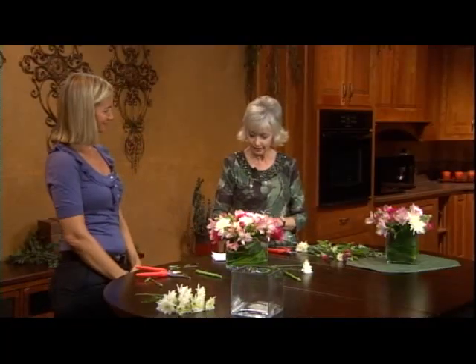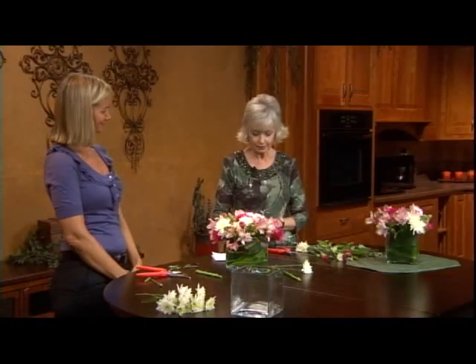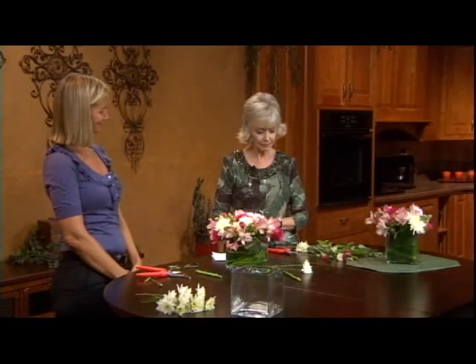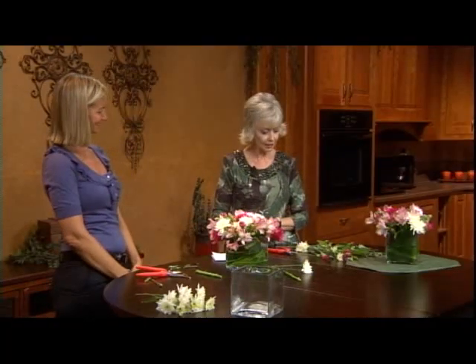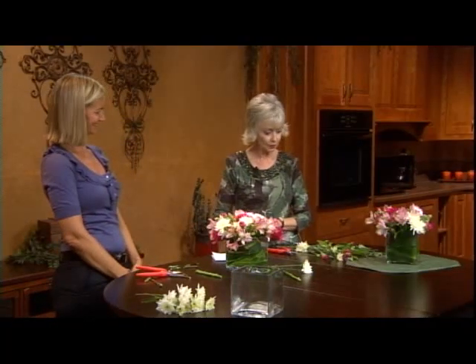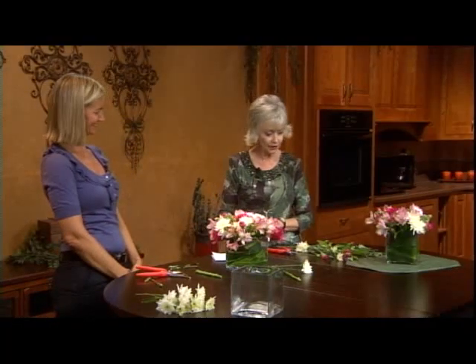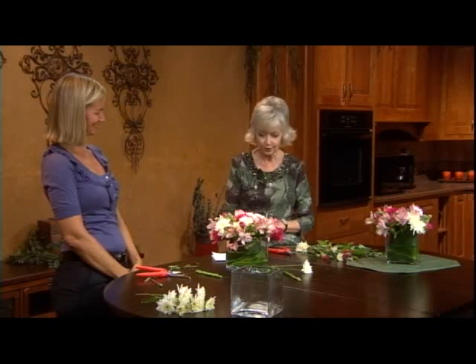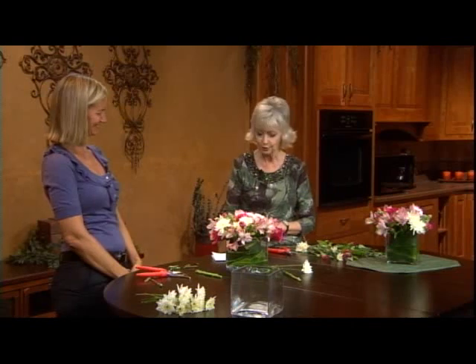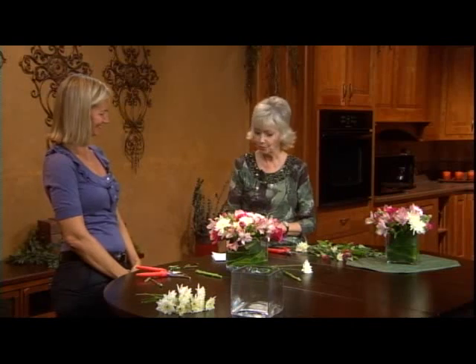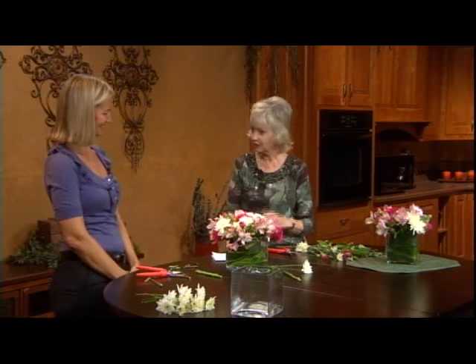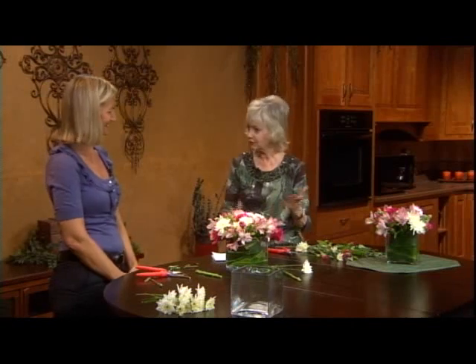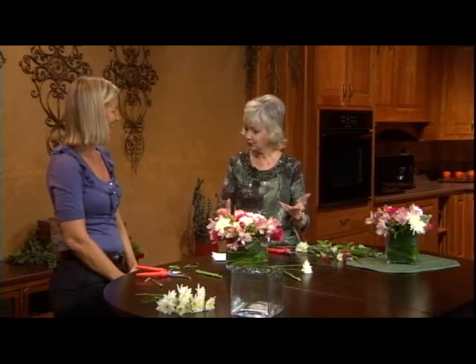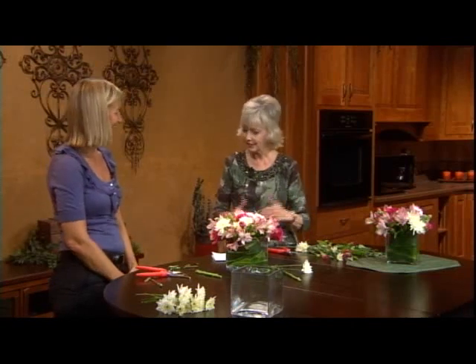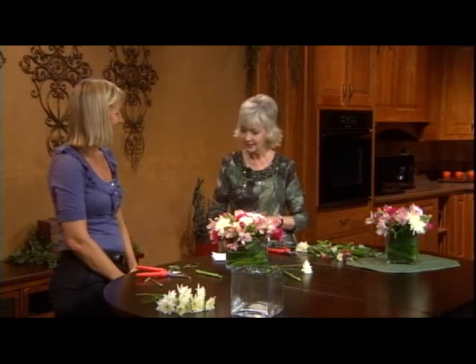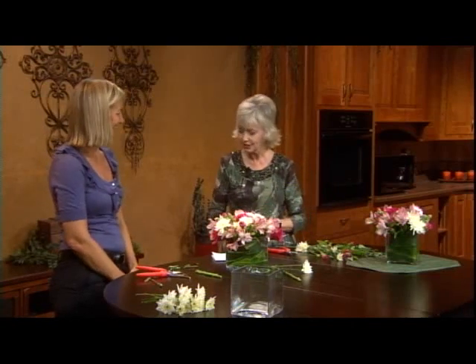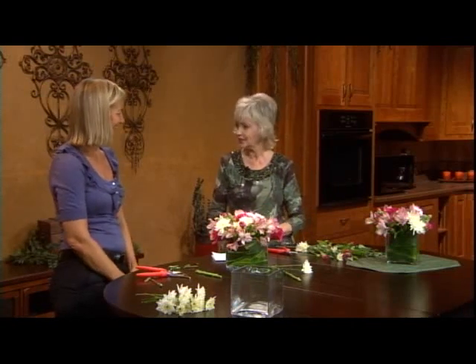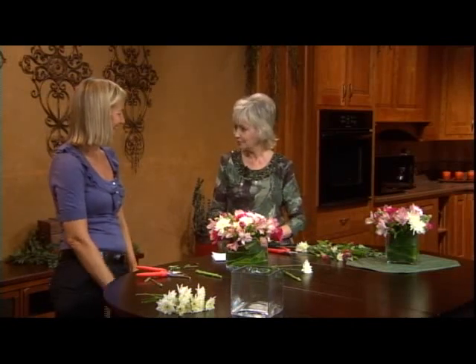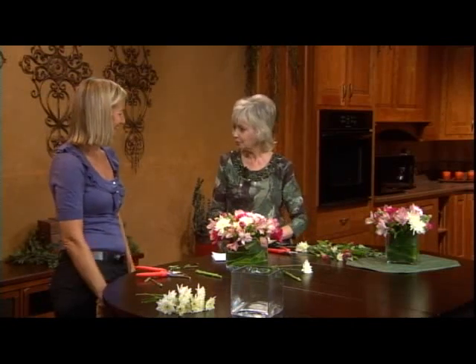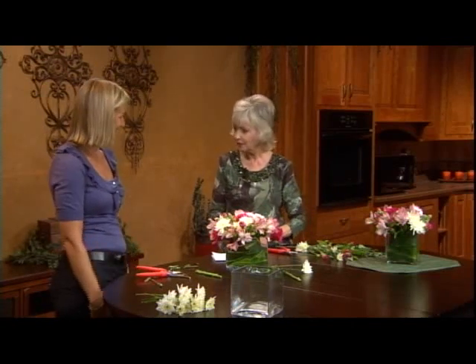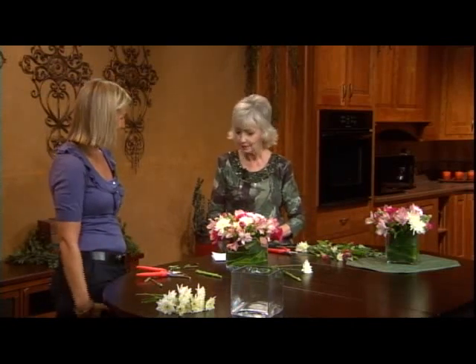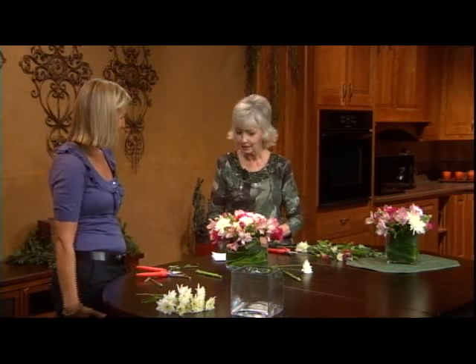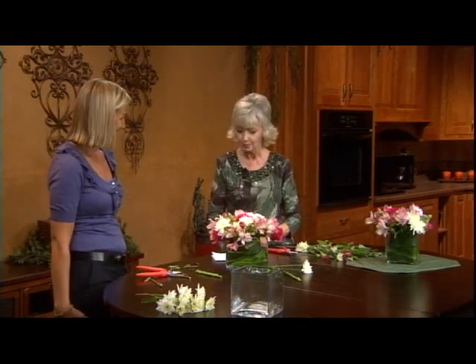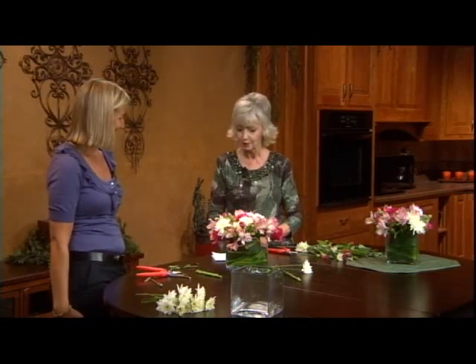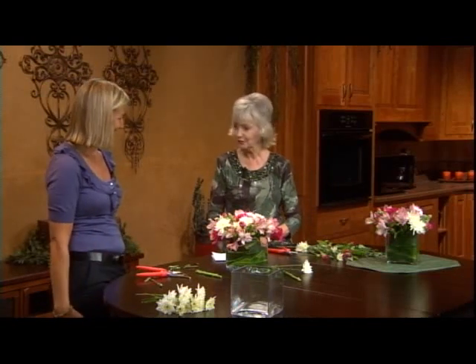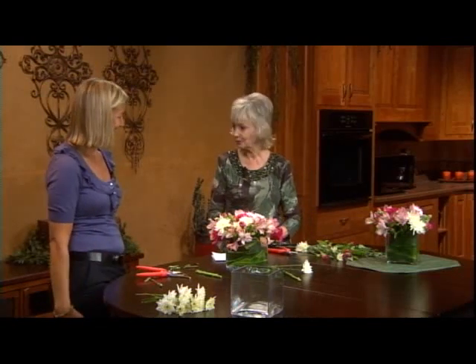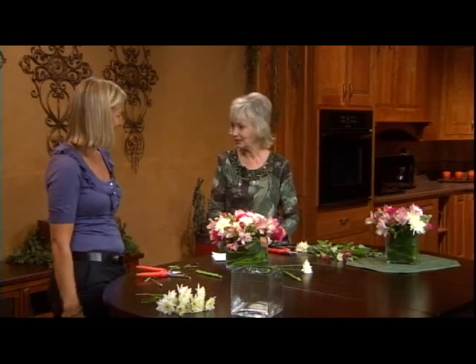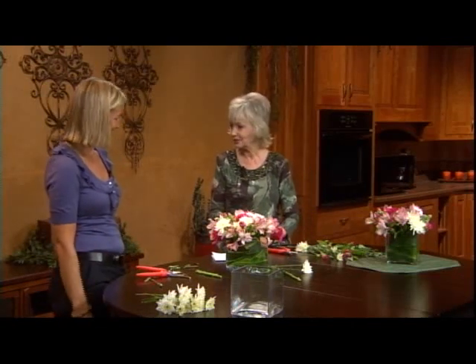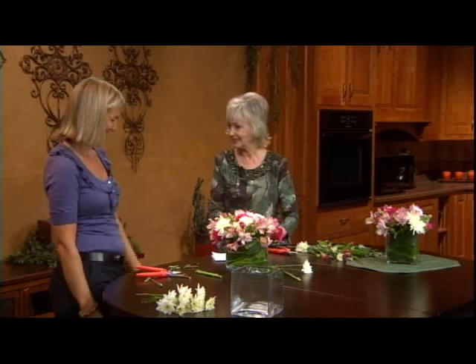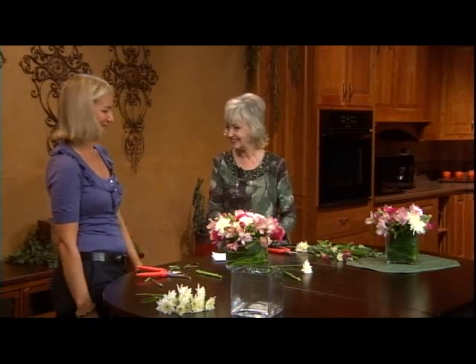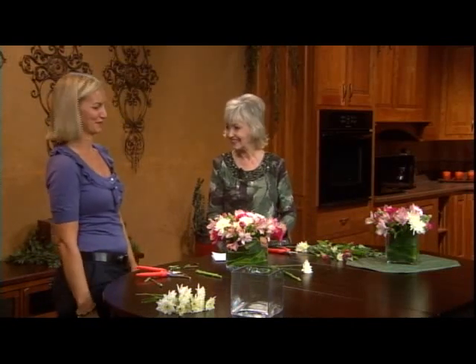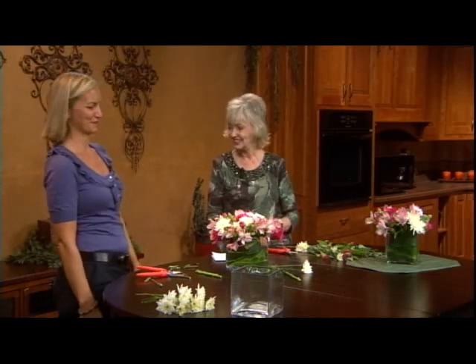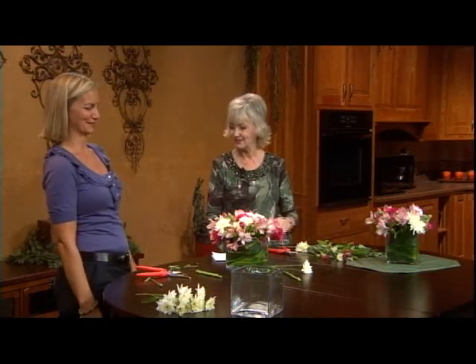Thank you so much for showing us such a simple way to make a beautiful arrangement. You're very welcome.